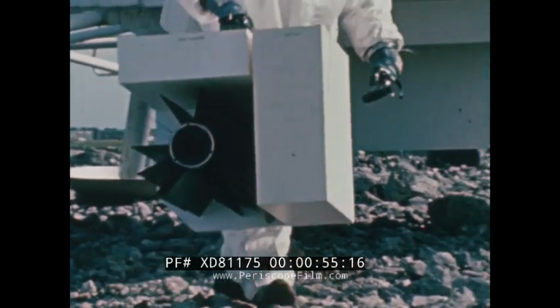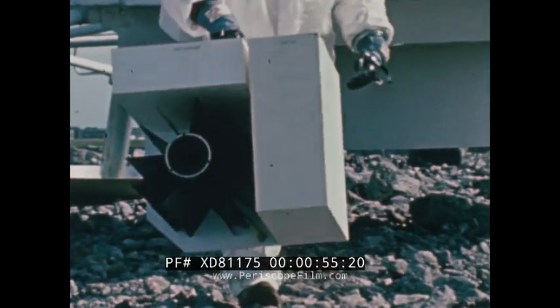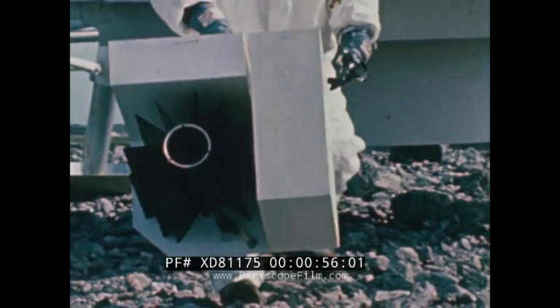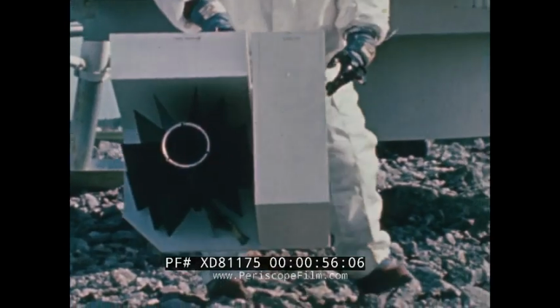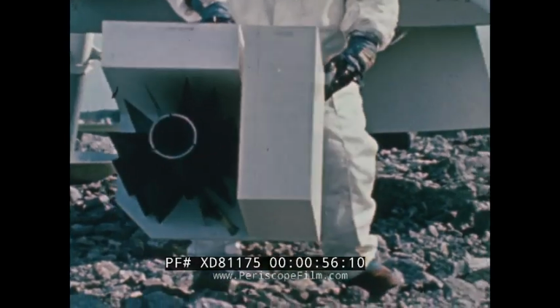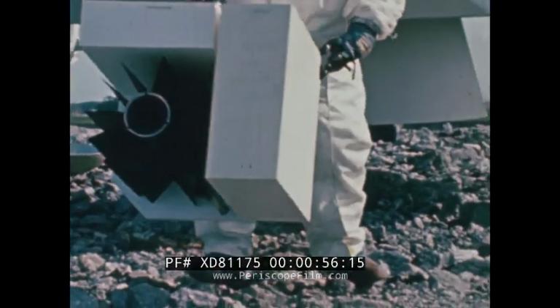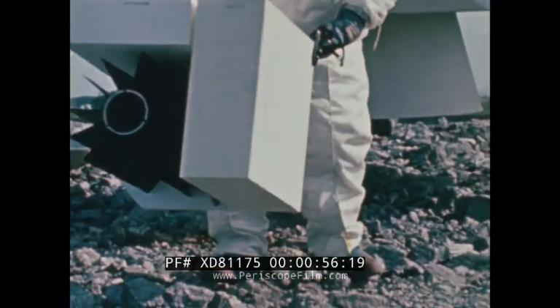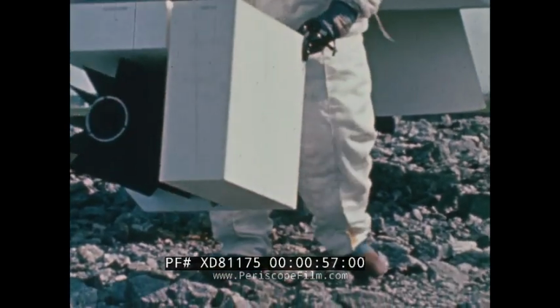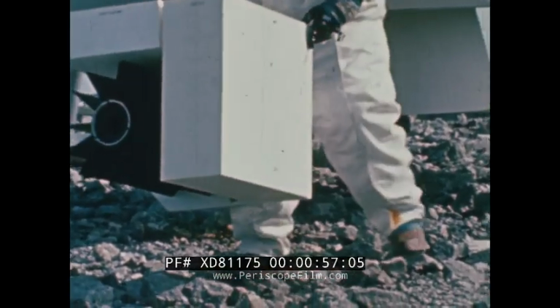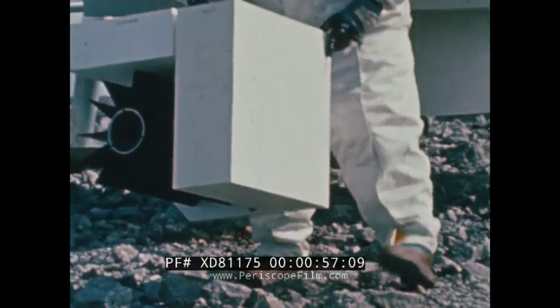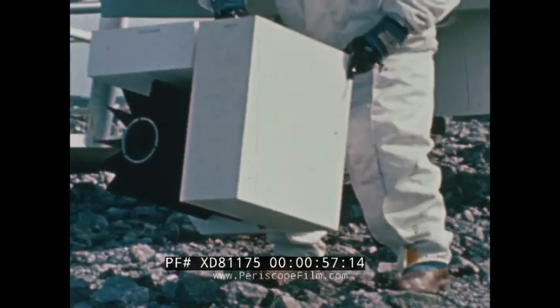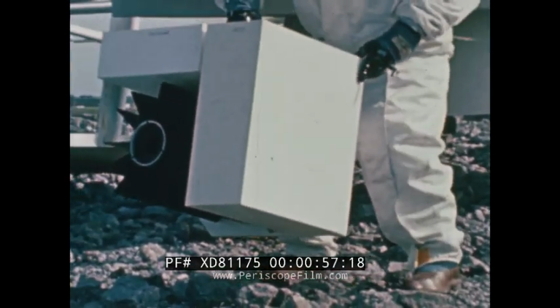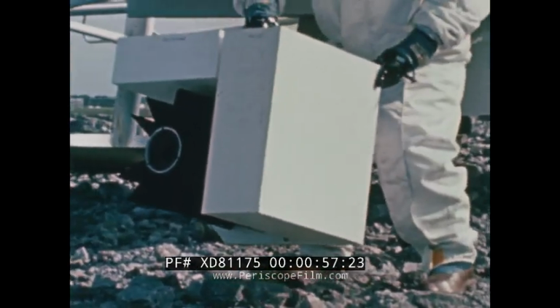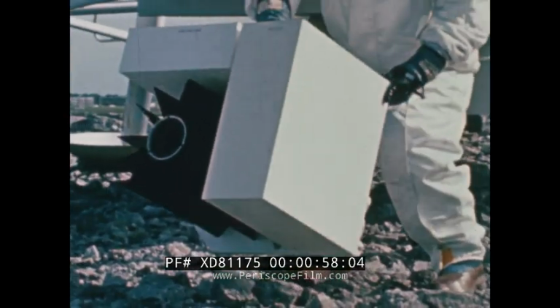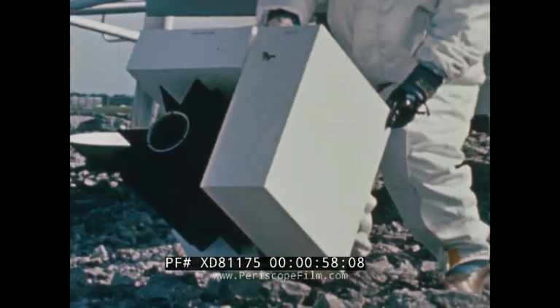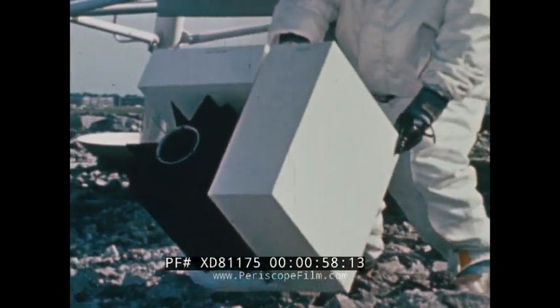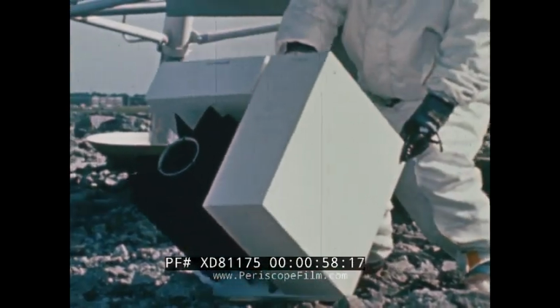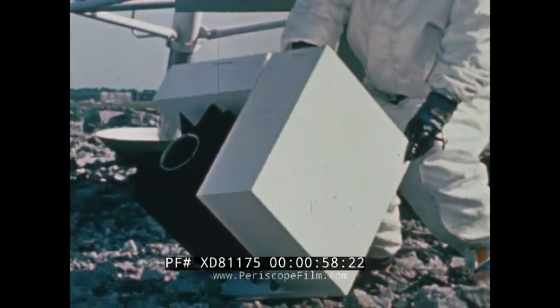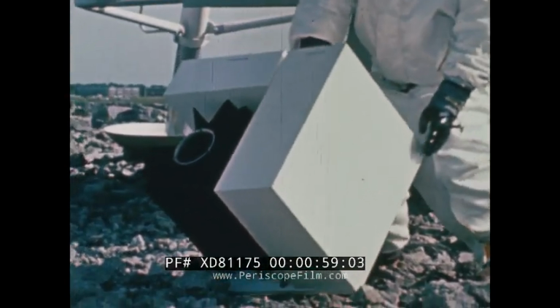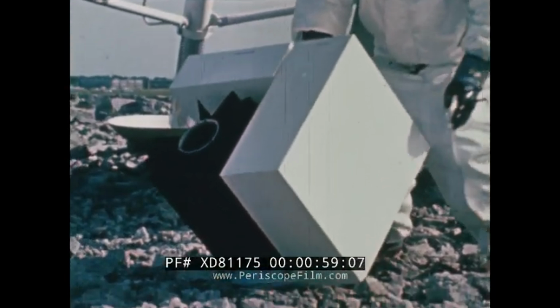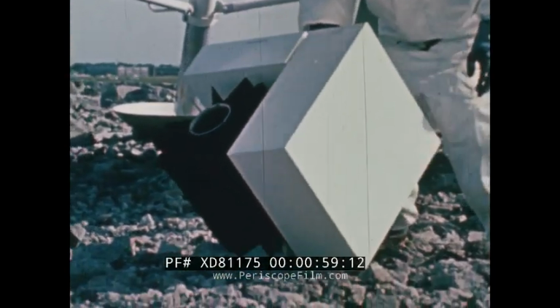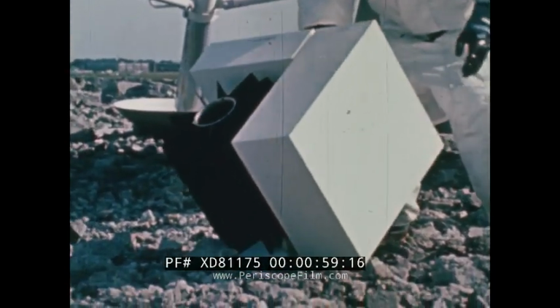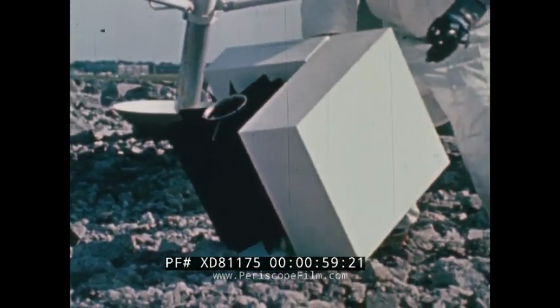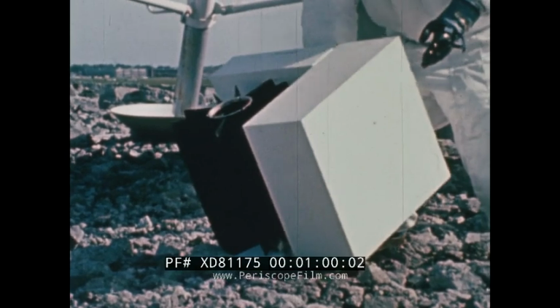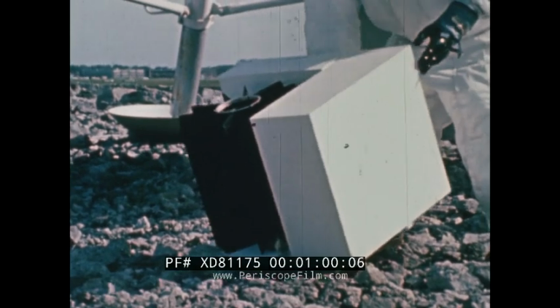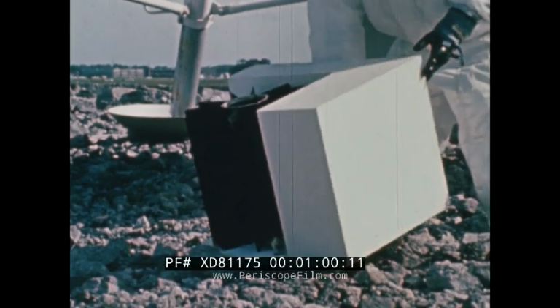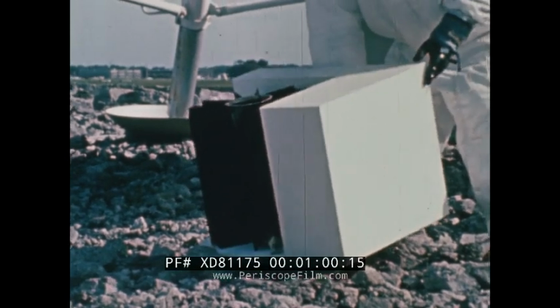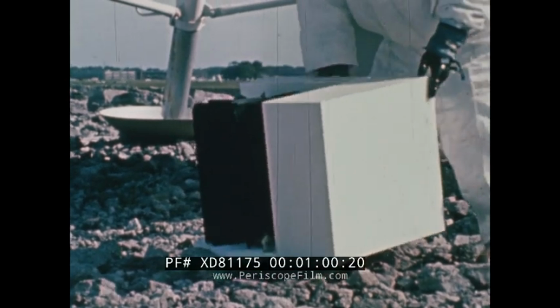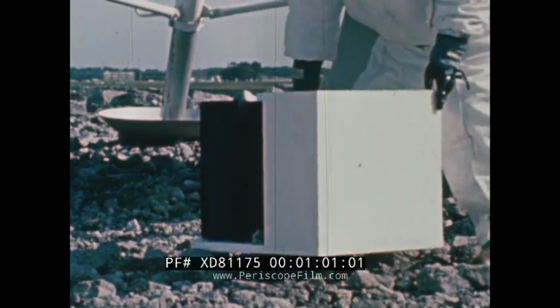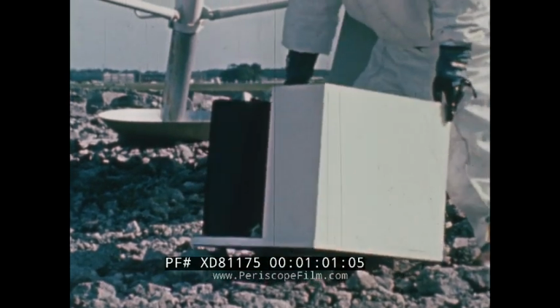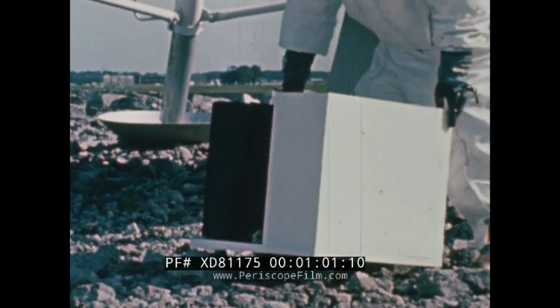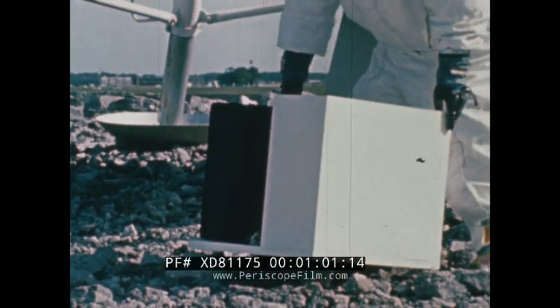When deployed and operational, the ALSEP will provide advanced data of the lunar environment.